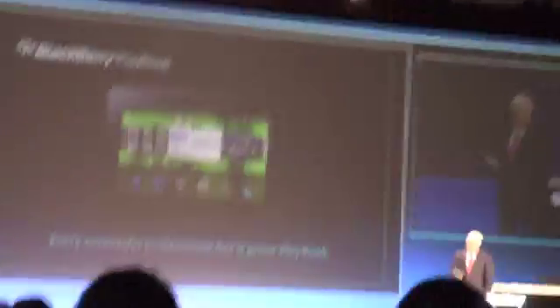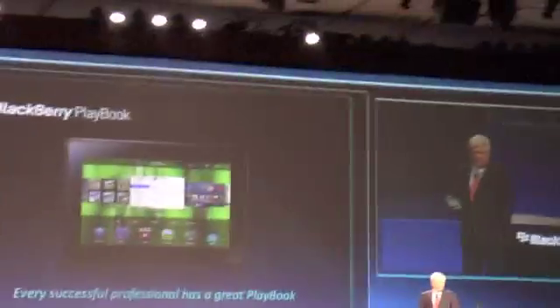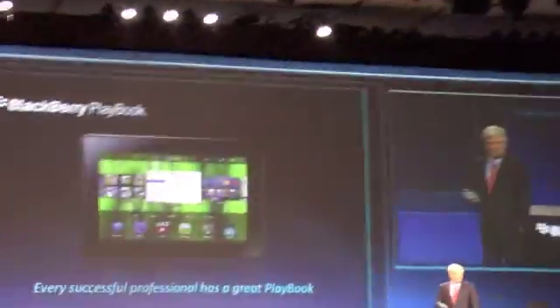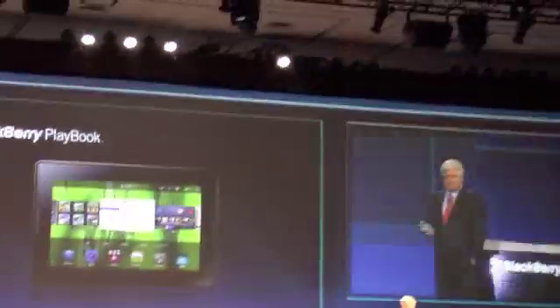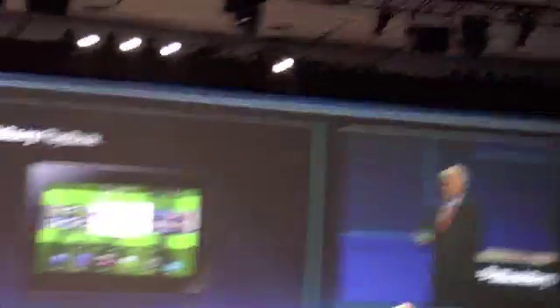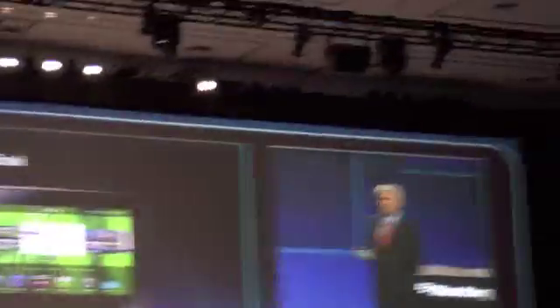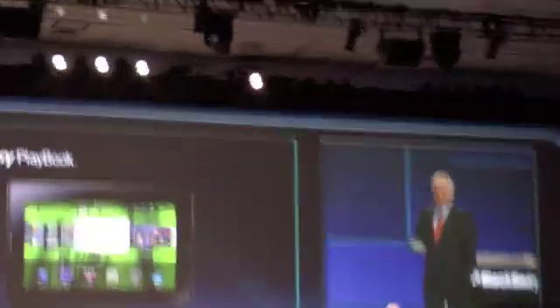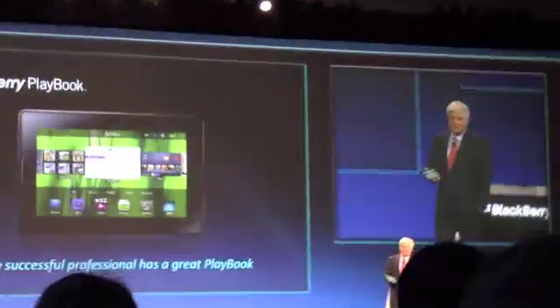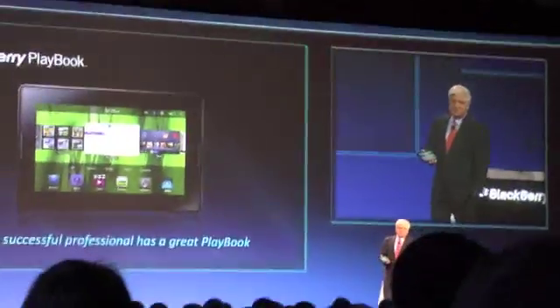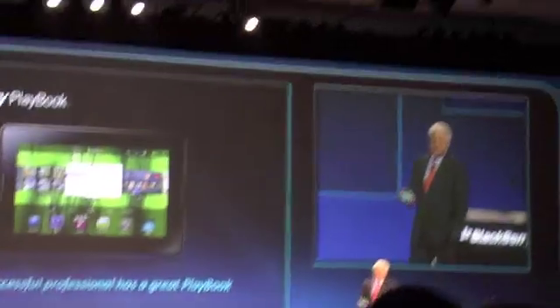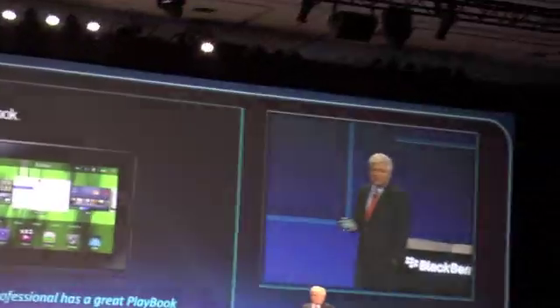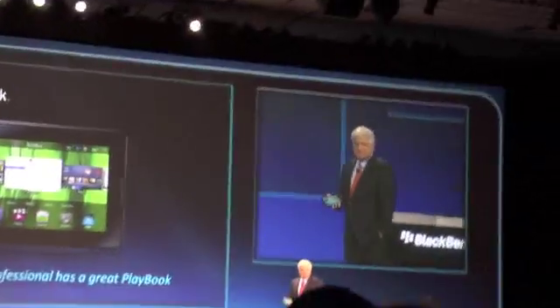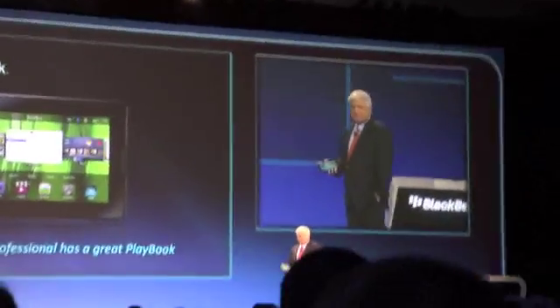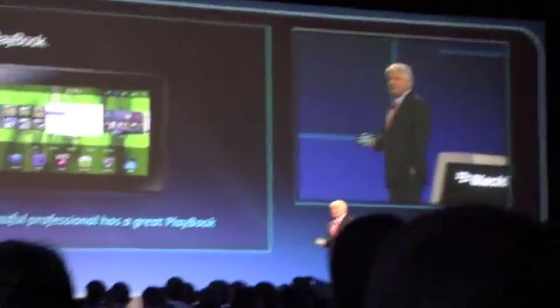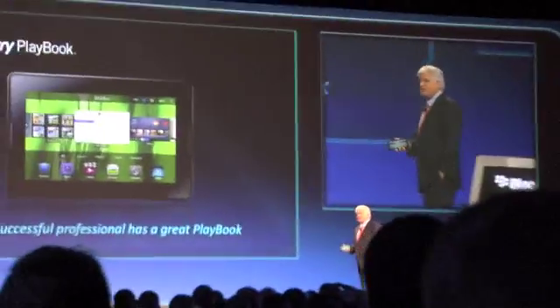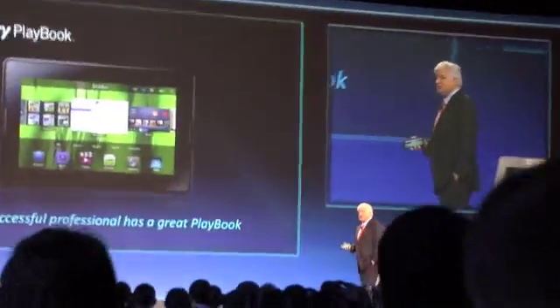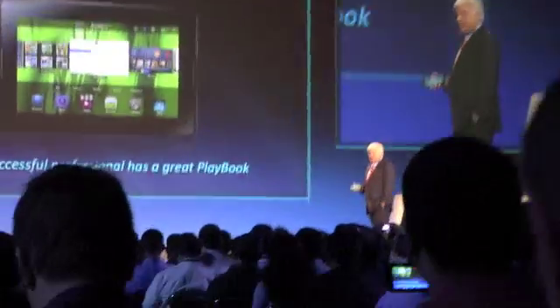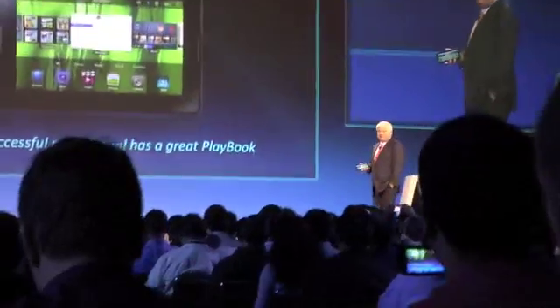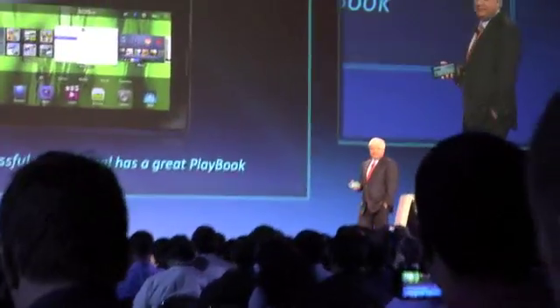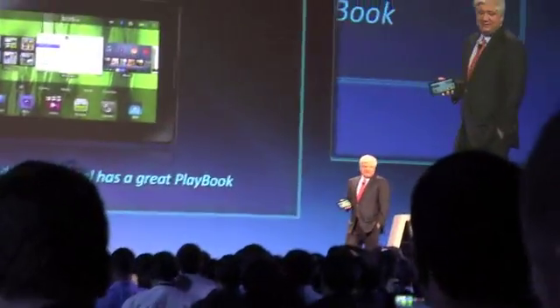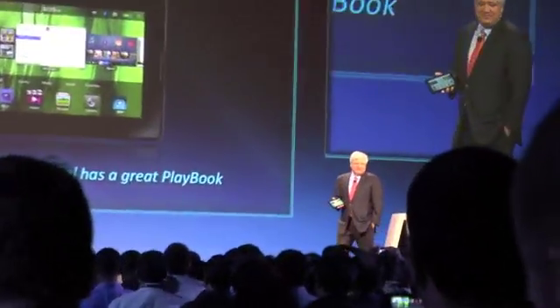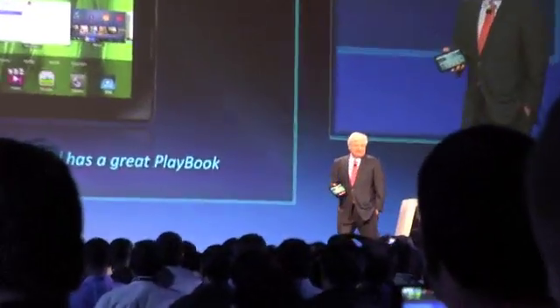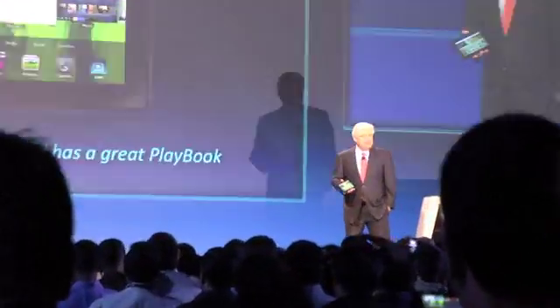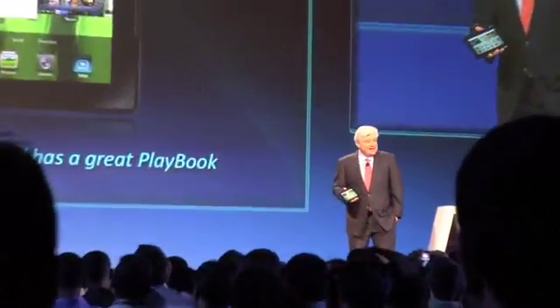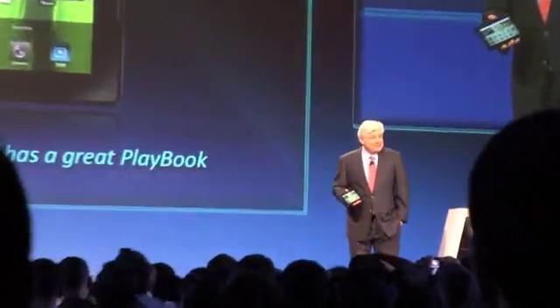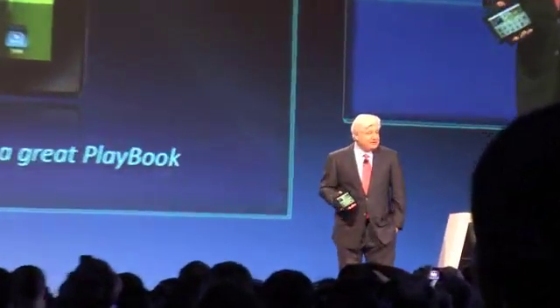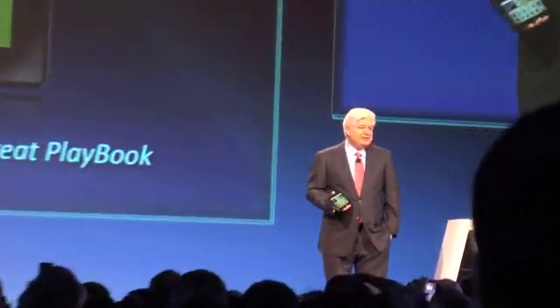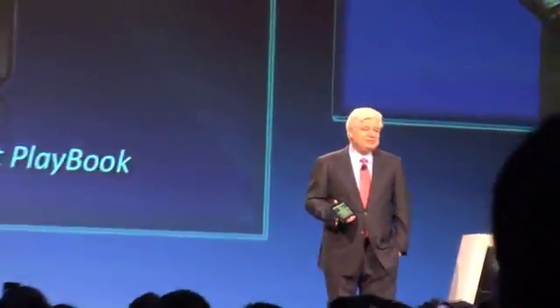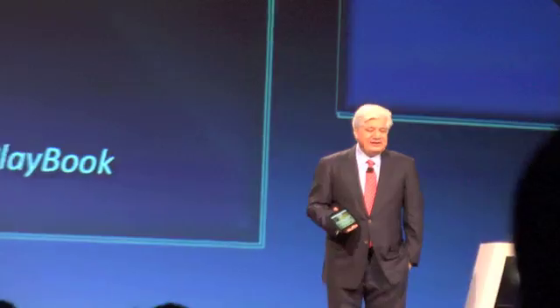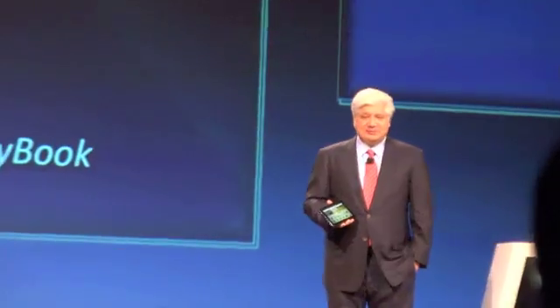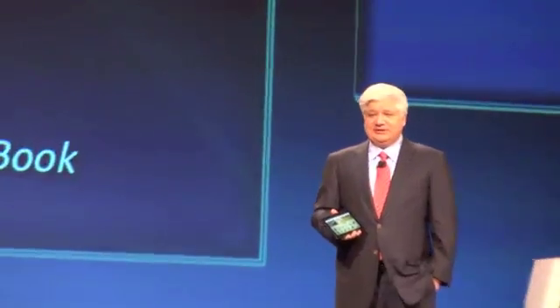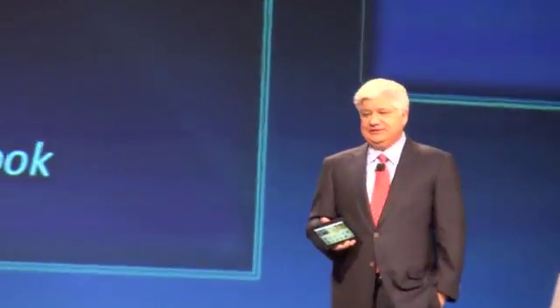Introducing the world's first professional tablet, the BlackBerry Playbook.